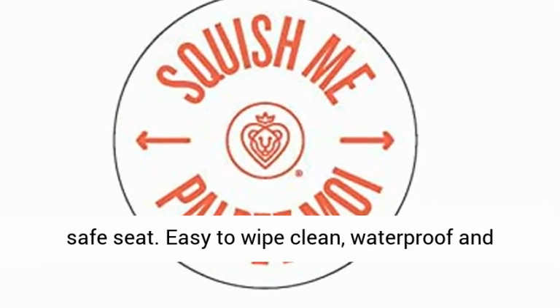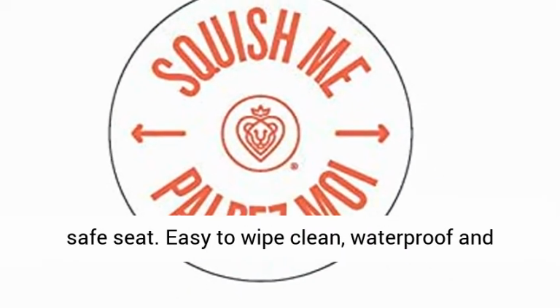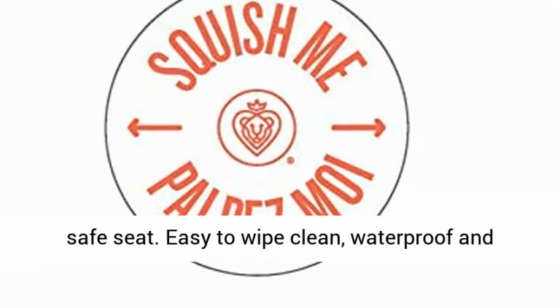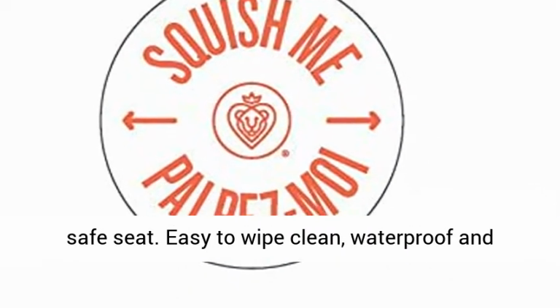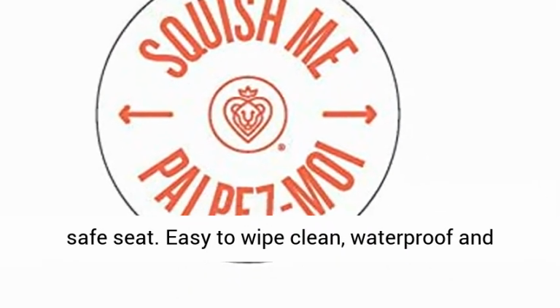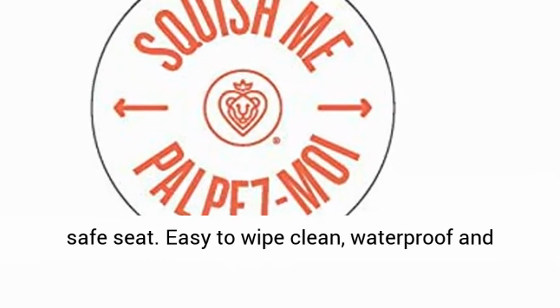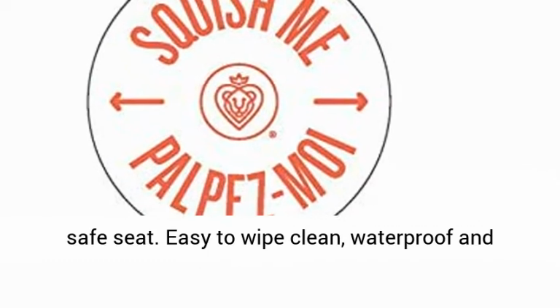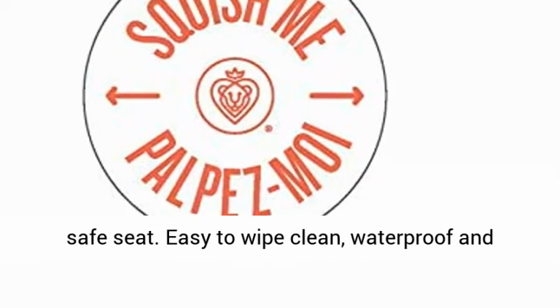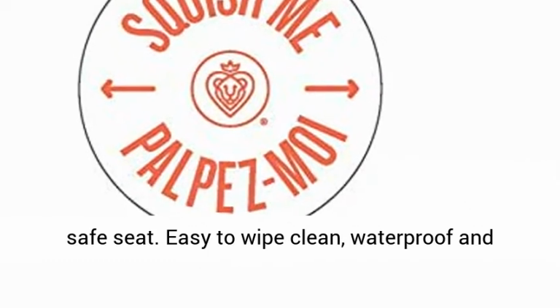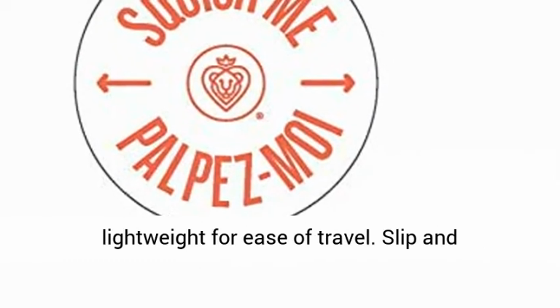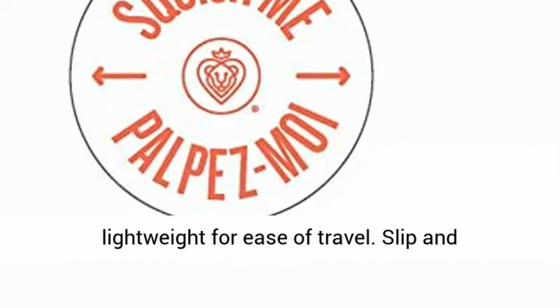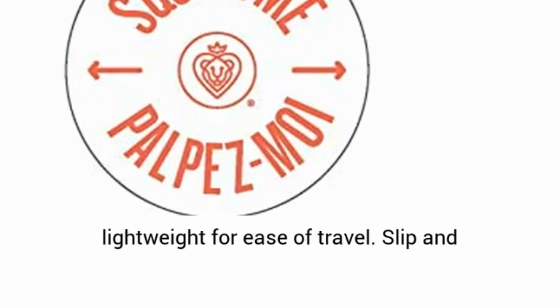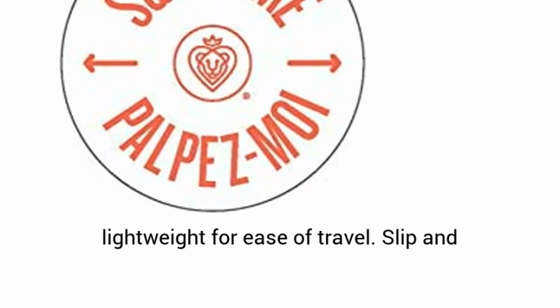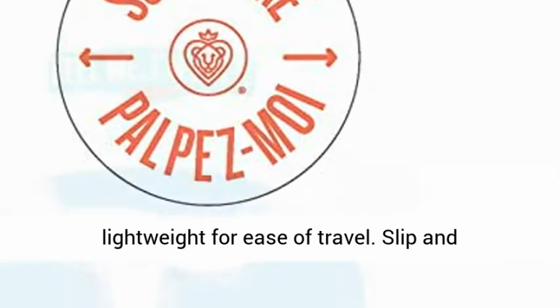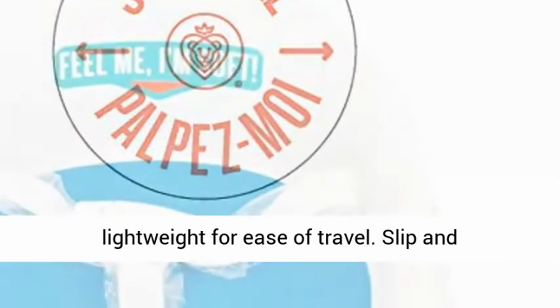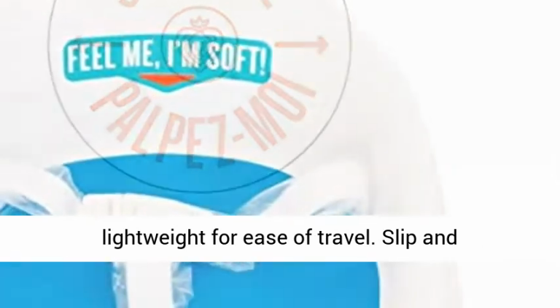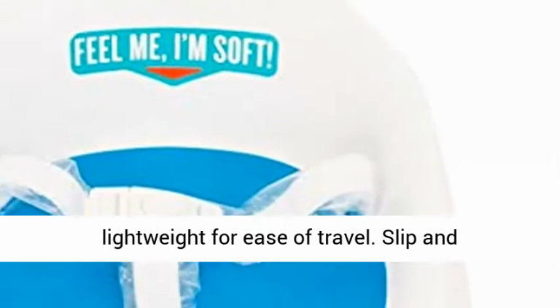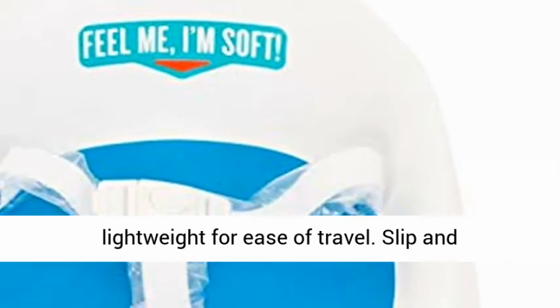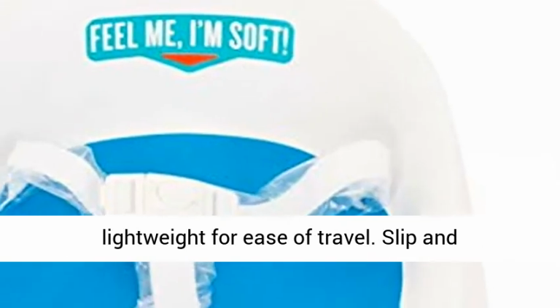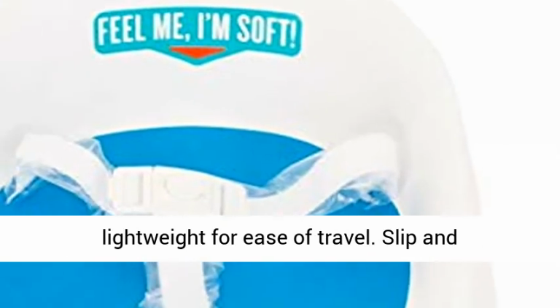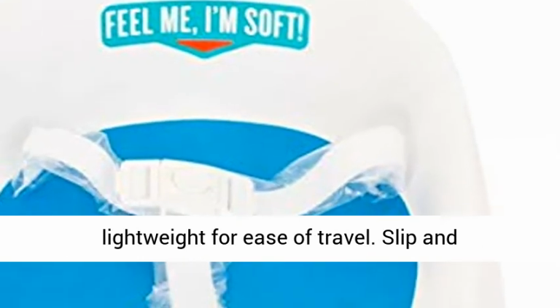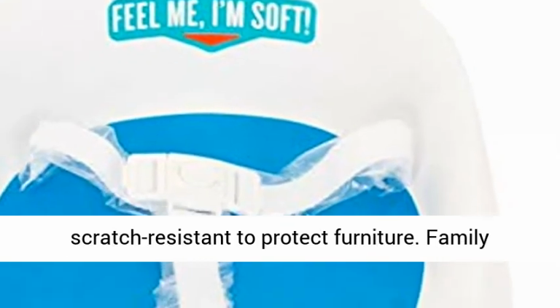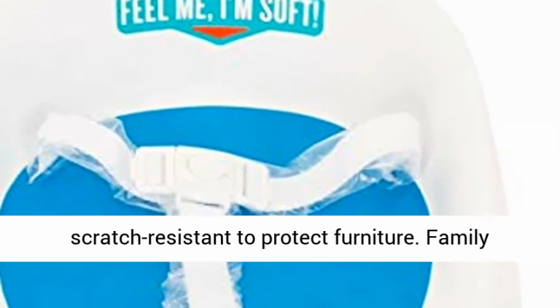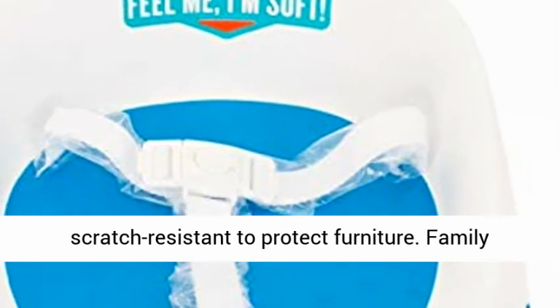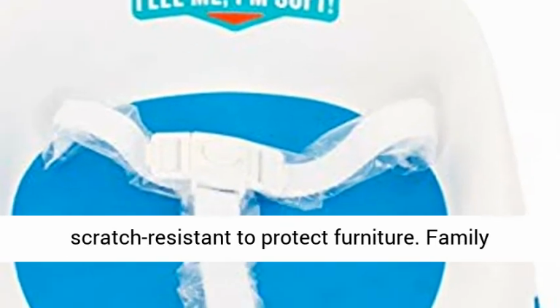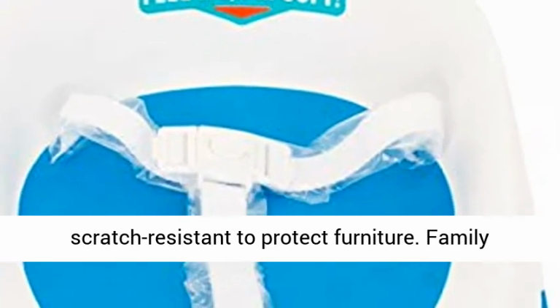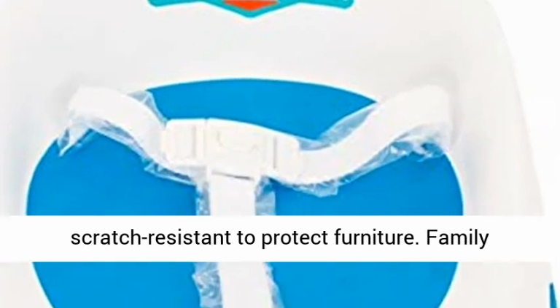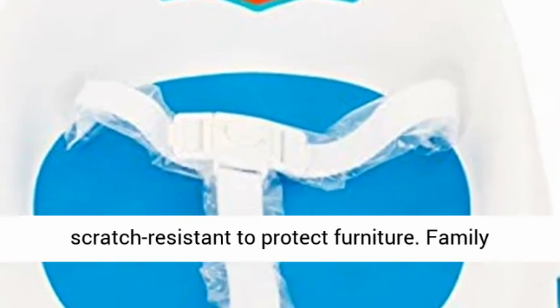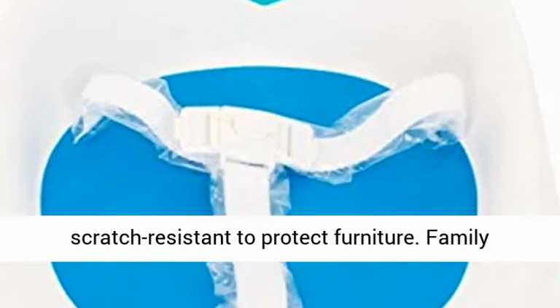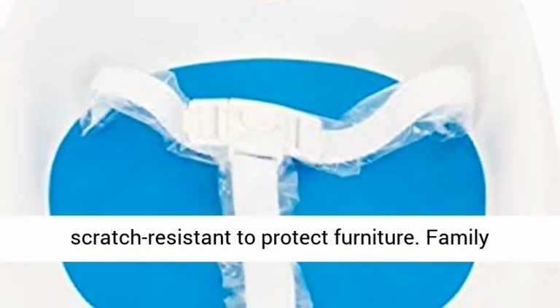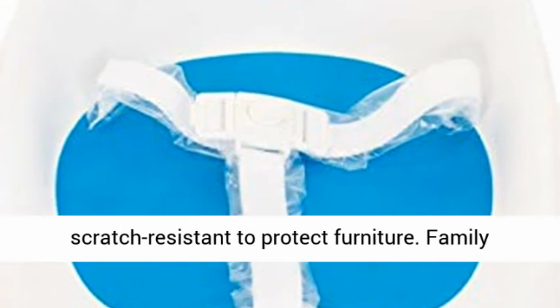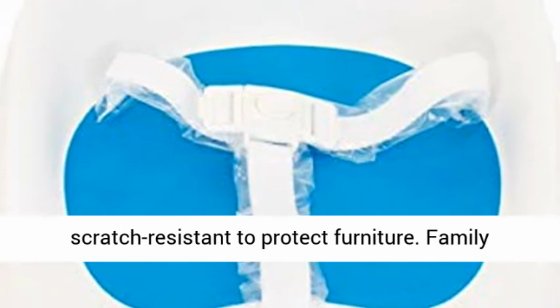Easy to wipe clean, waterproof and lightweight for ease of travel. Slip and scratch resistant to protect furniture.